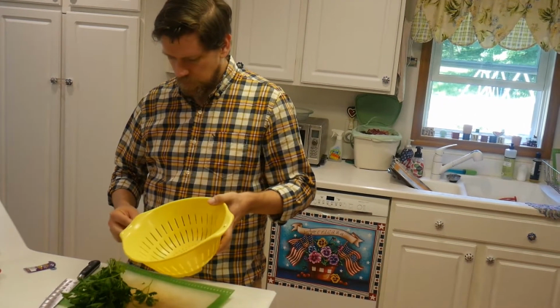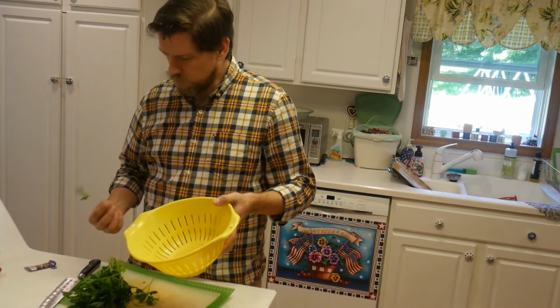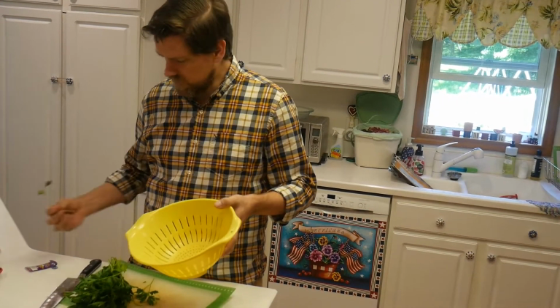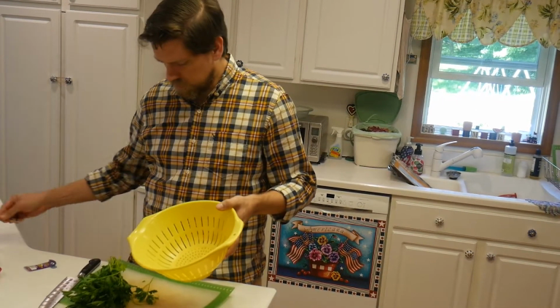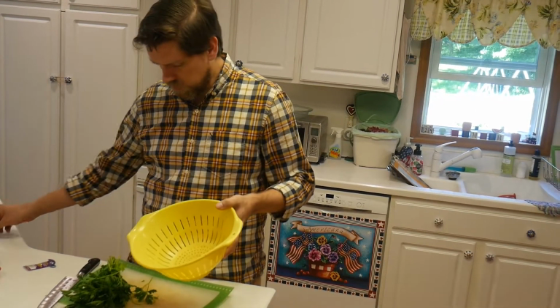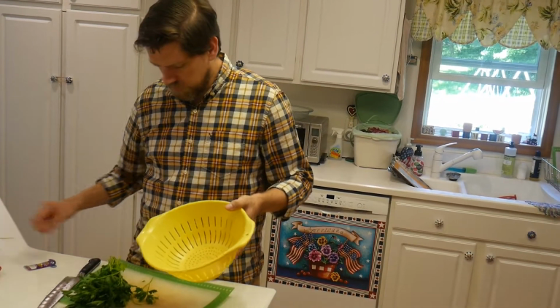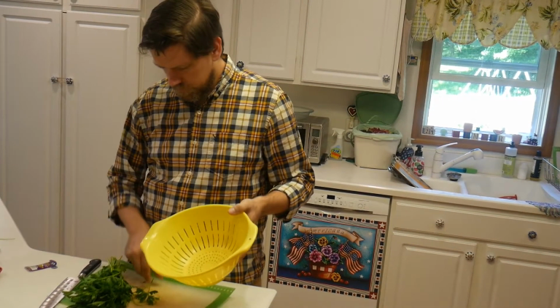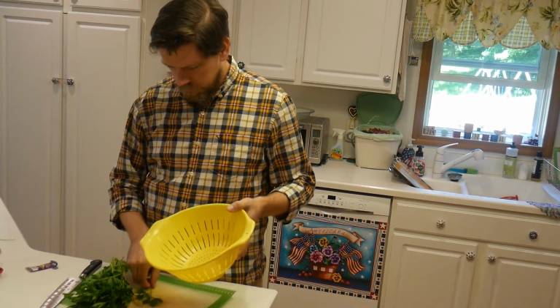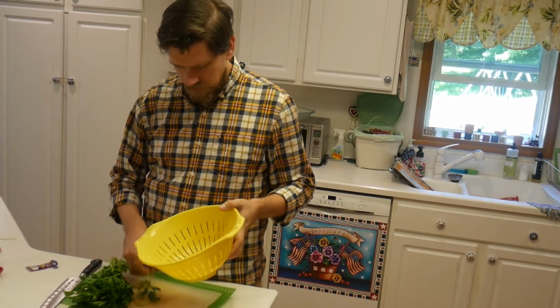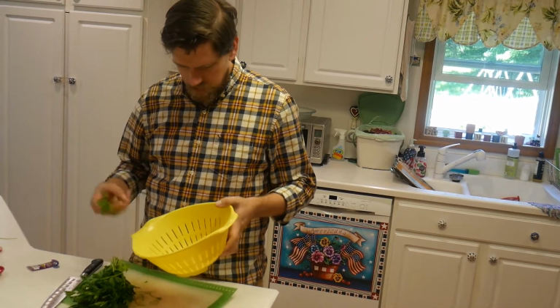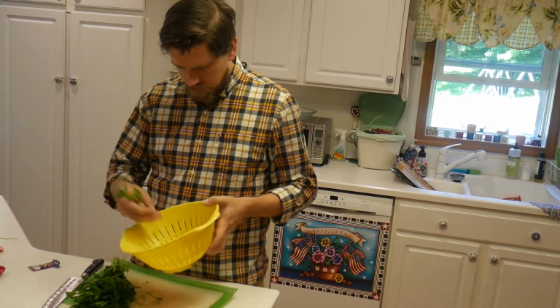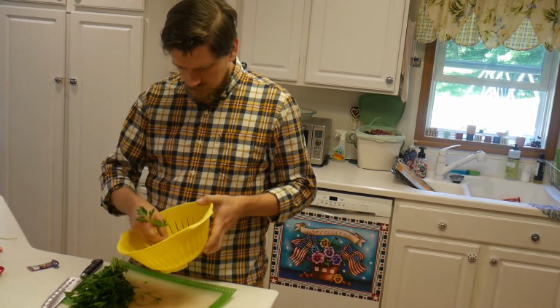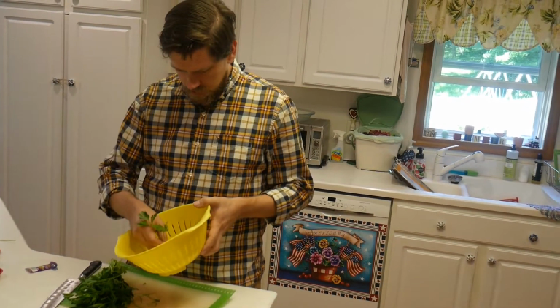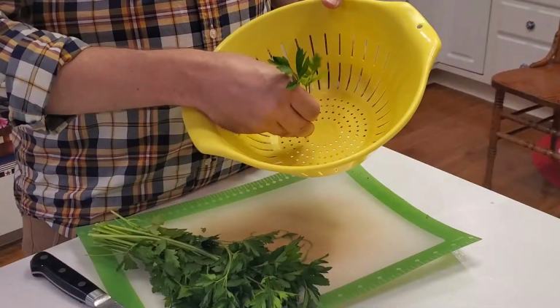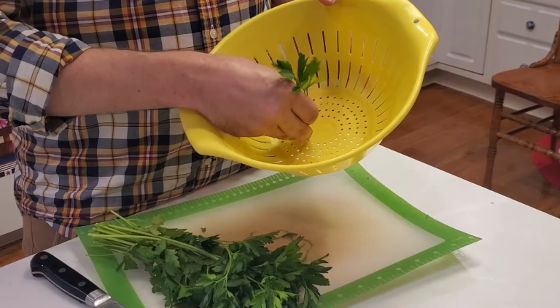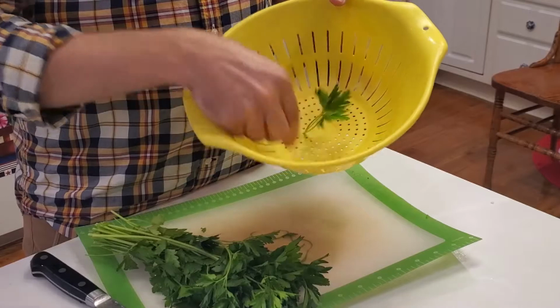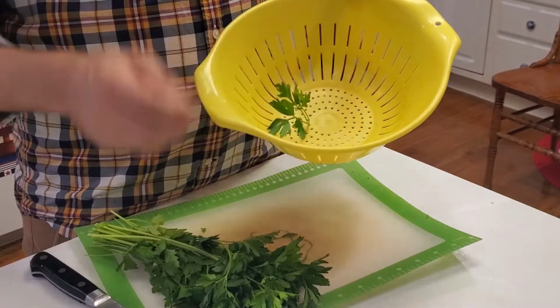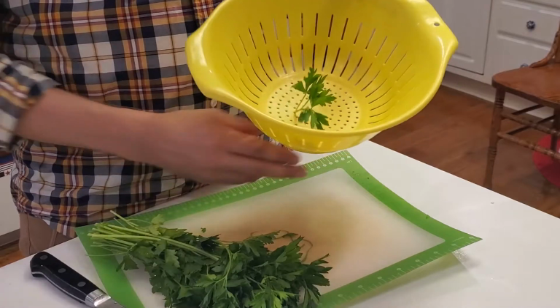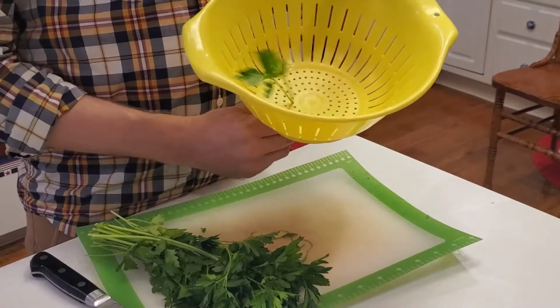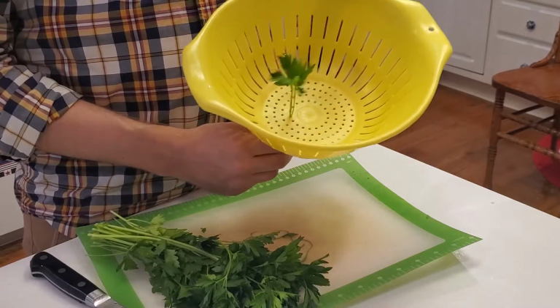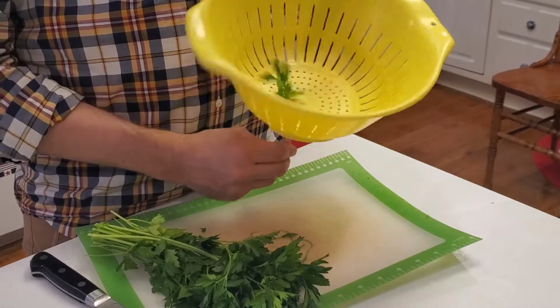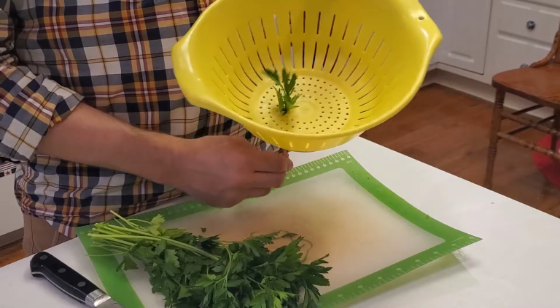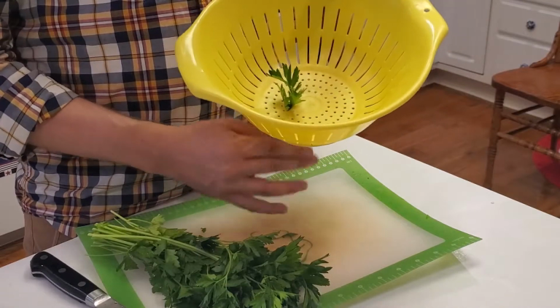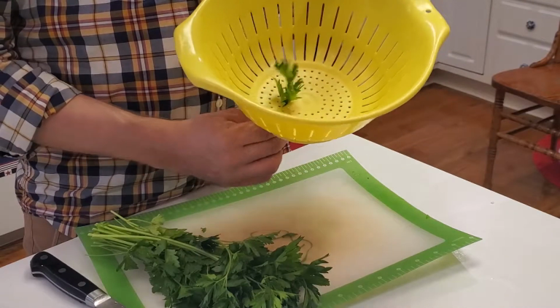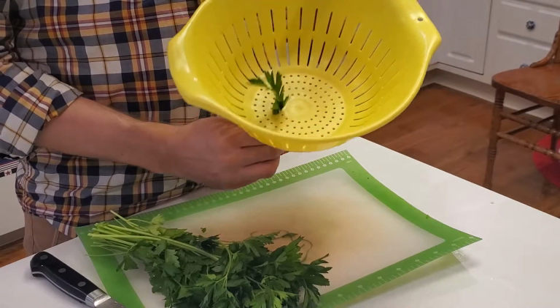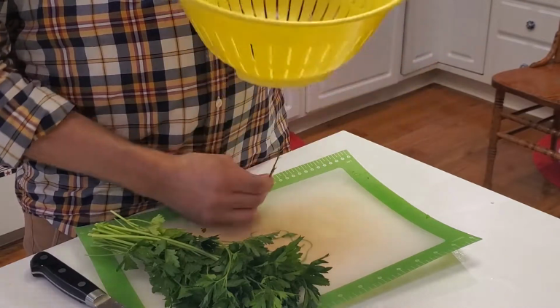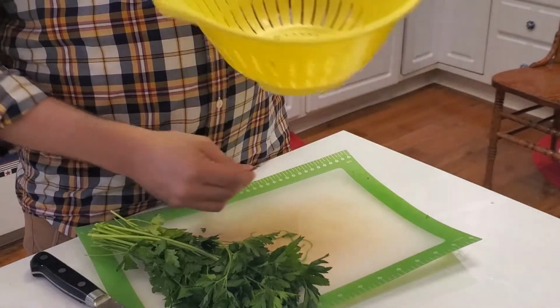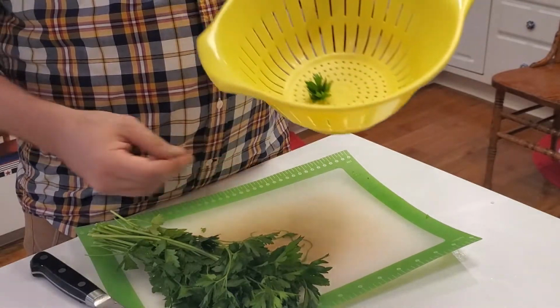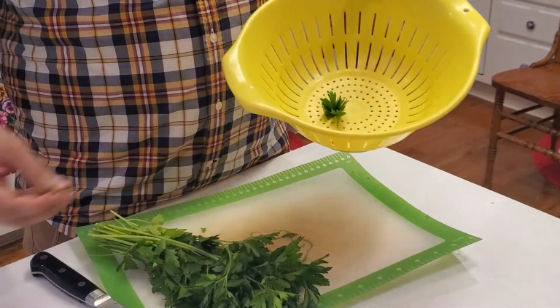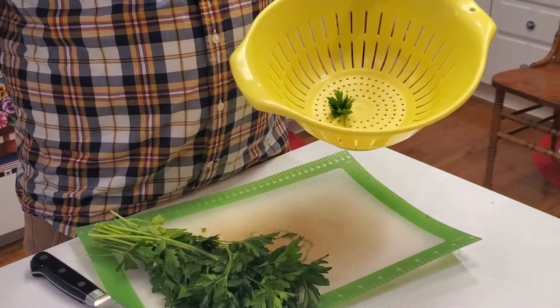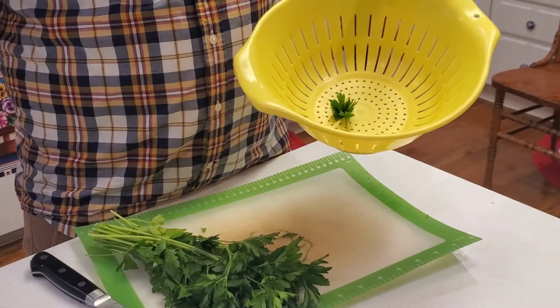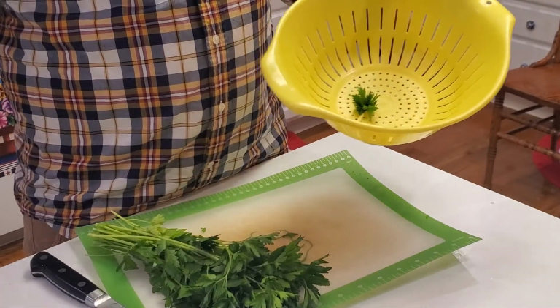What you're going to need is a strainer with small holes, but not too small or the stems won't fit through.